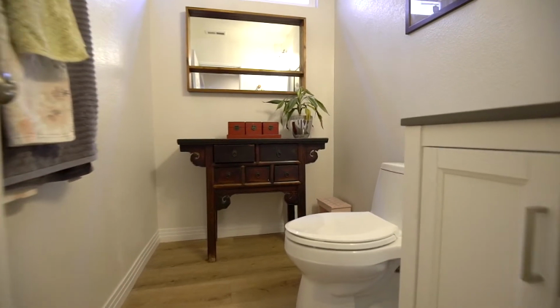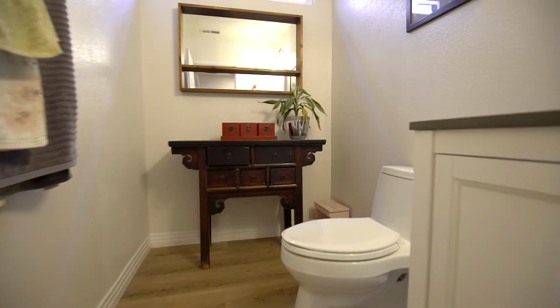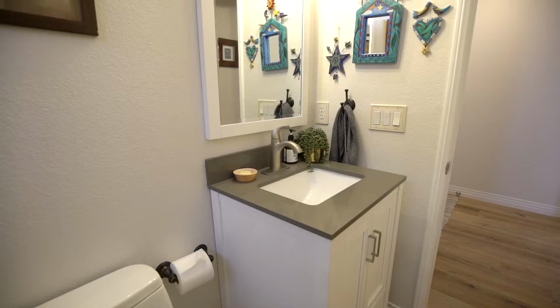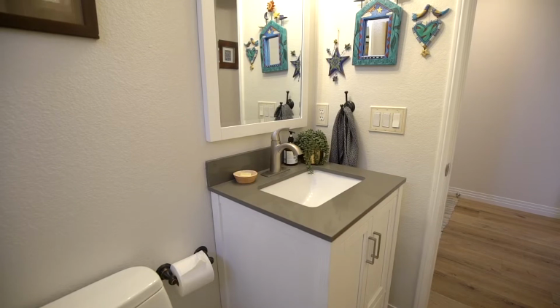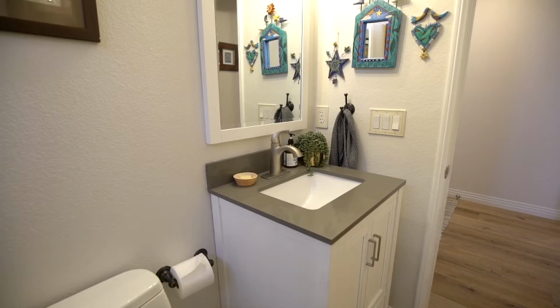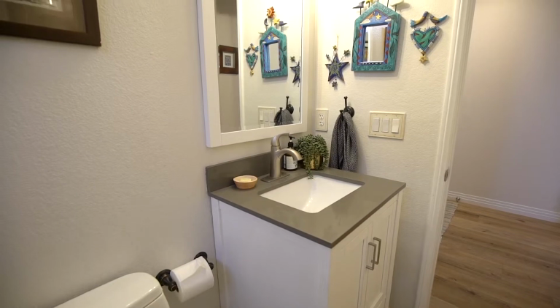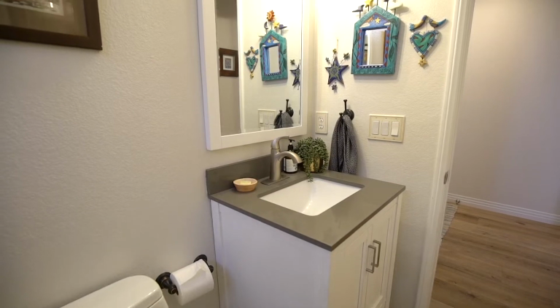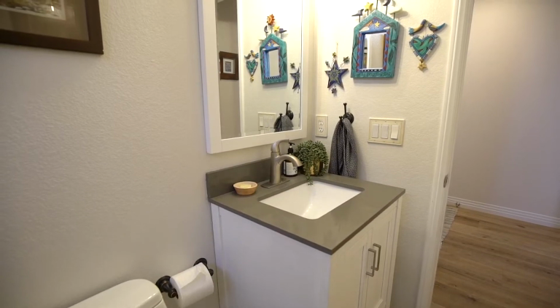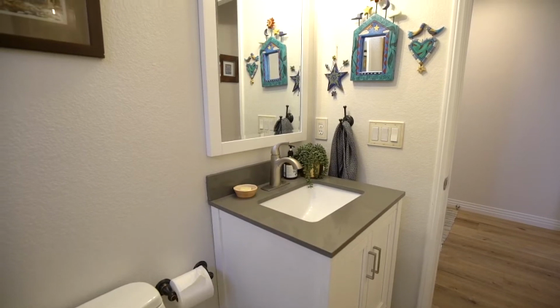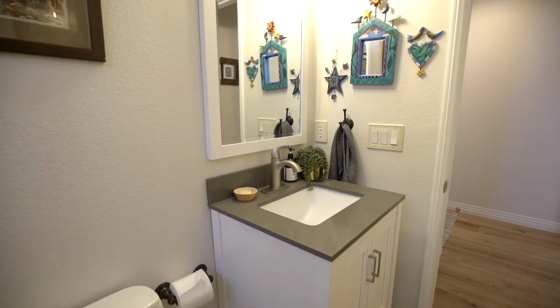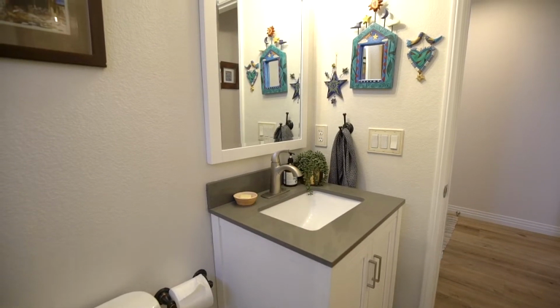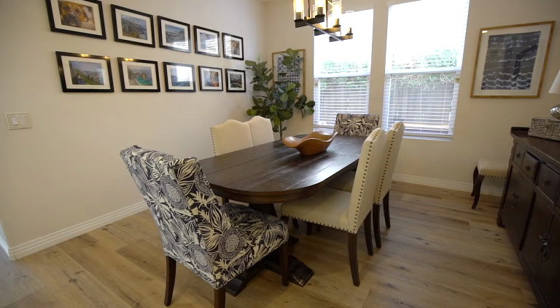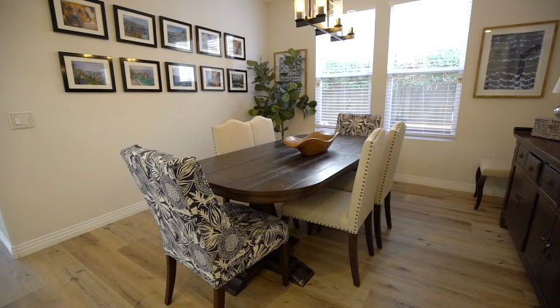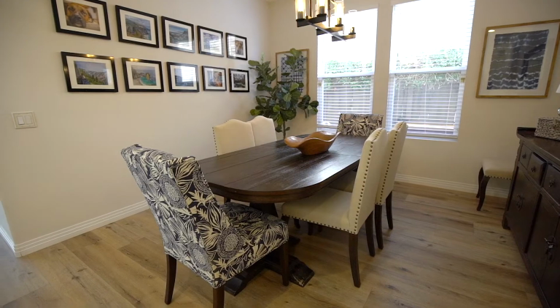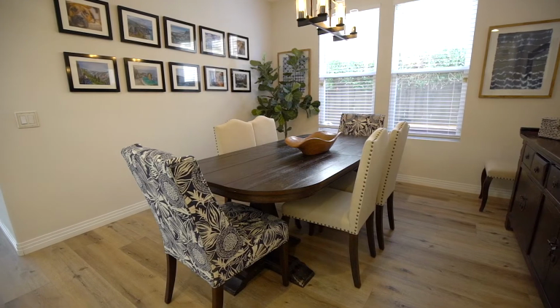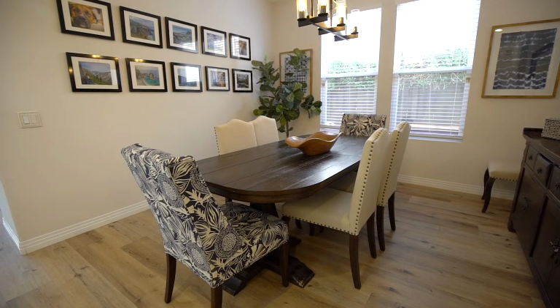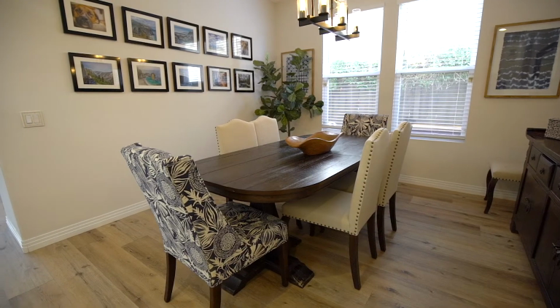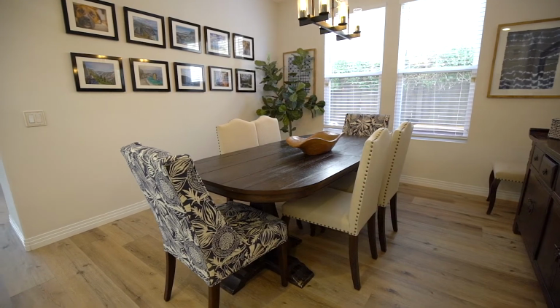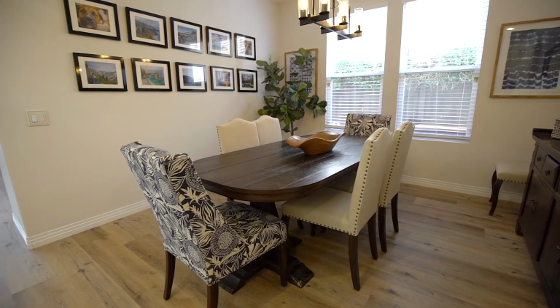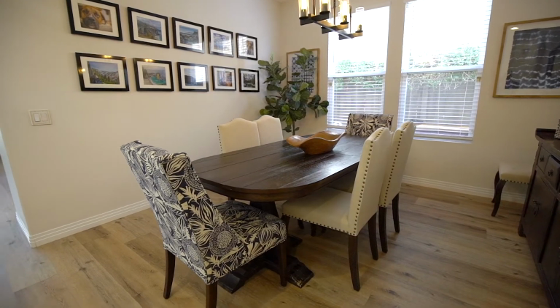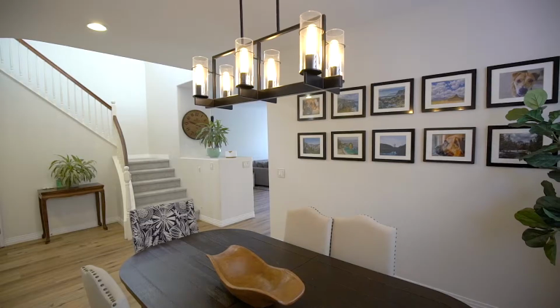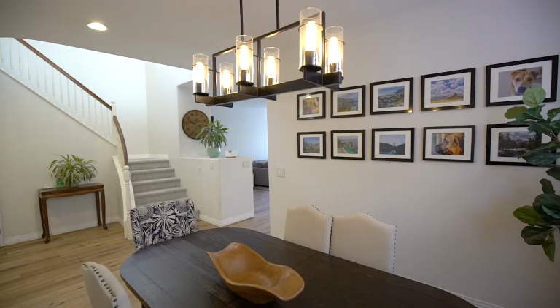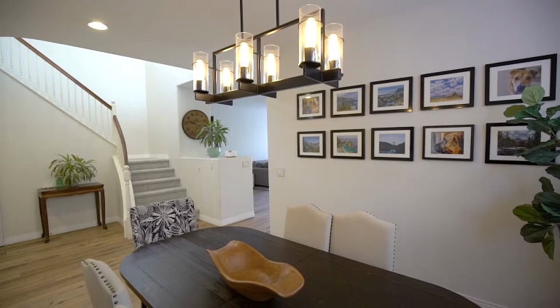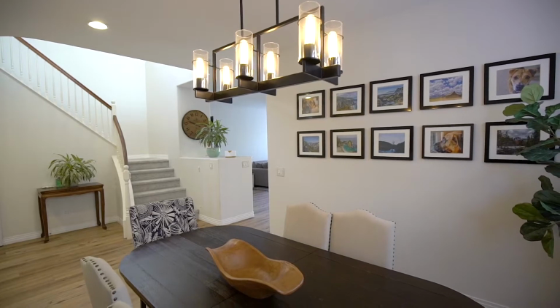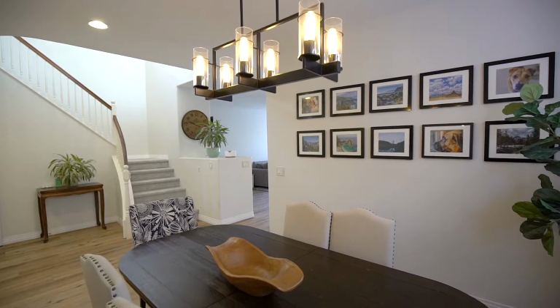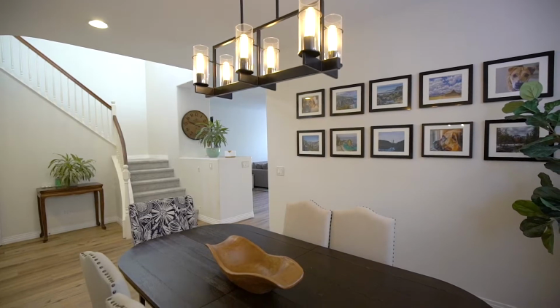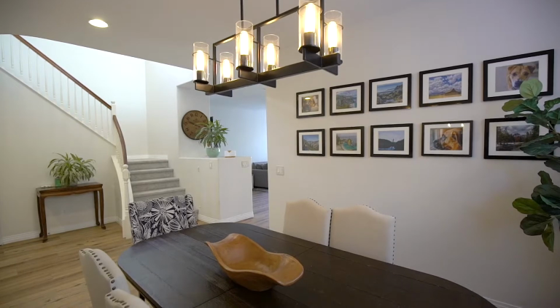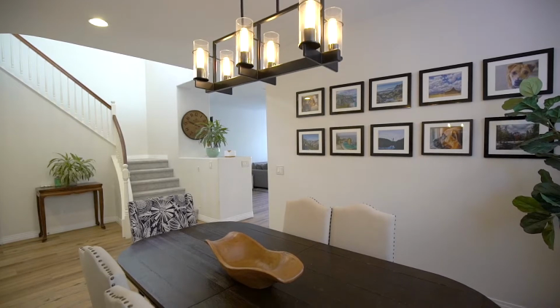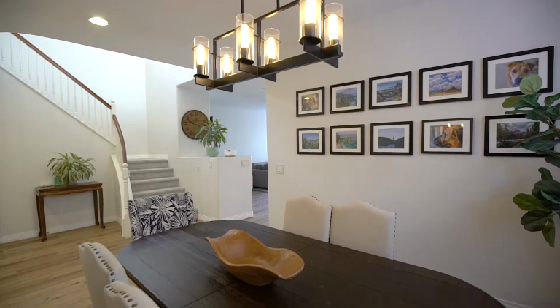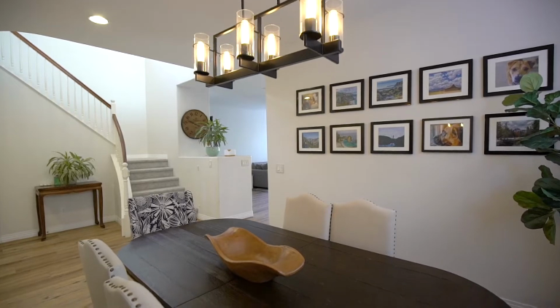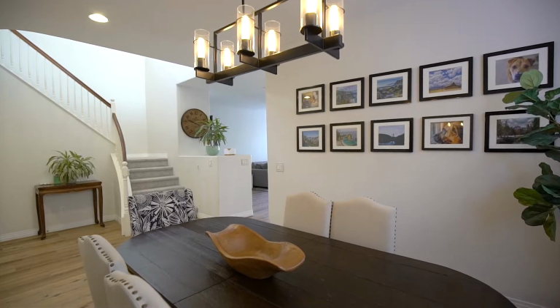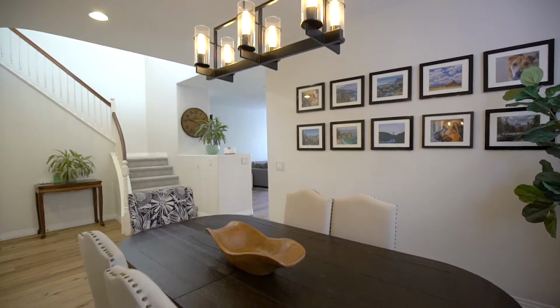The downstairs features a half bath, formal dining room, living room, kitchen, and dining area opening to the backyard.